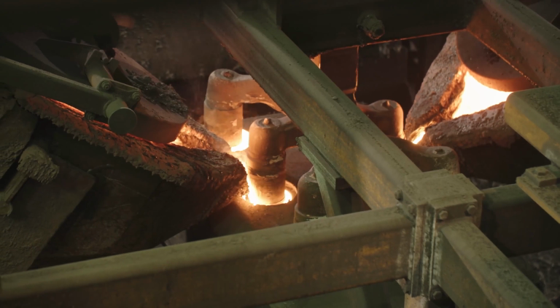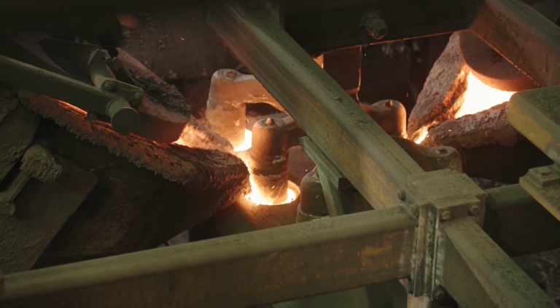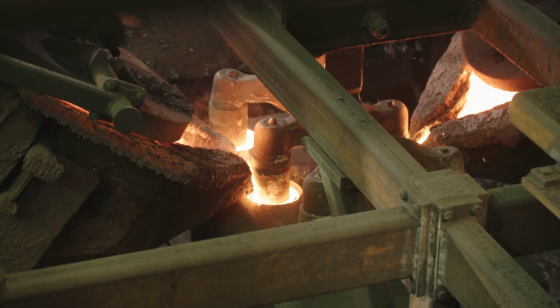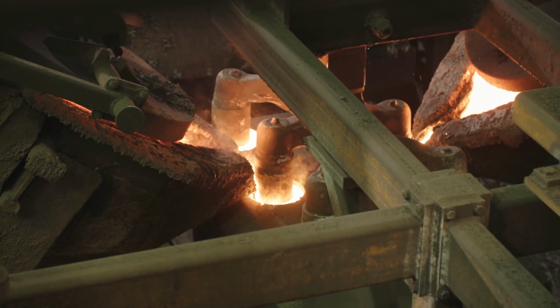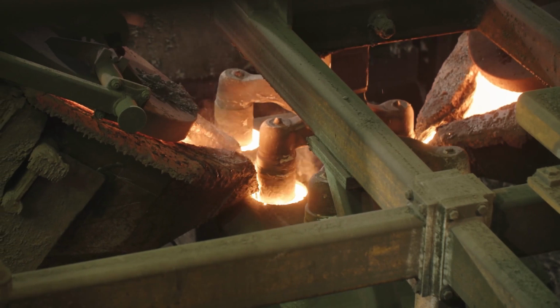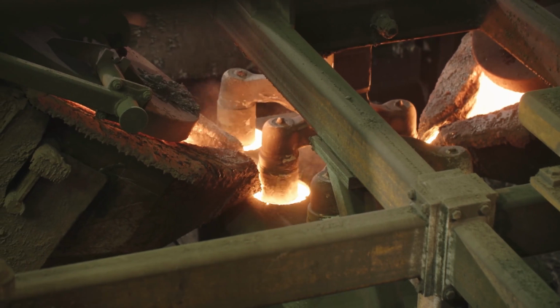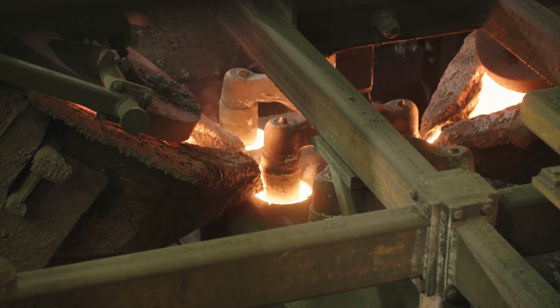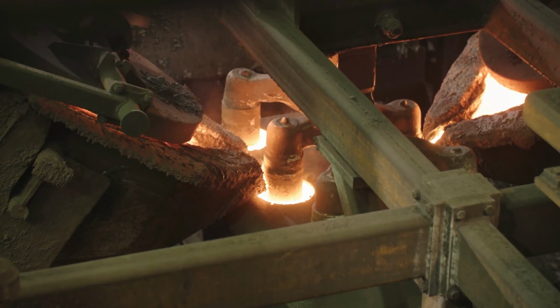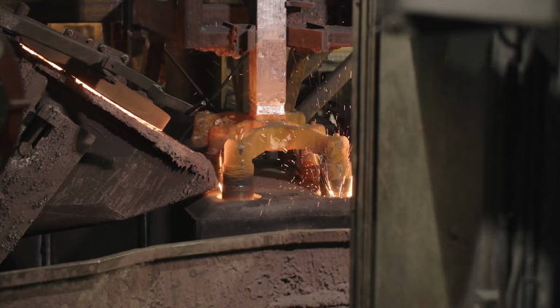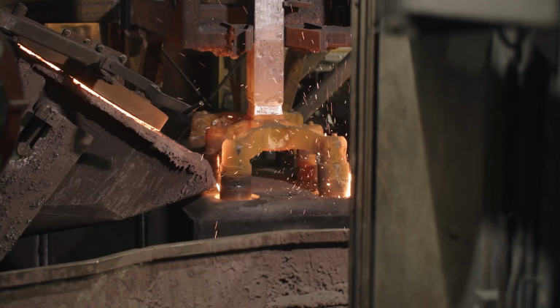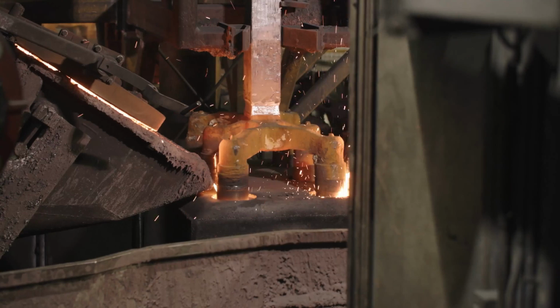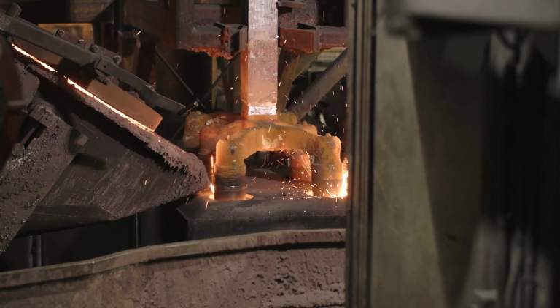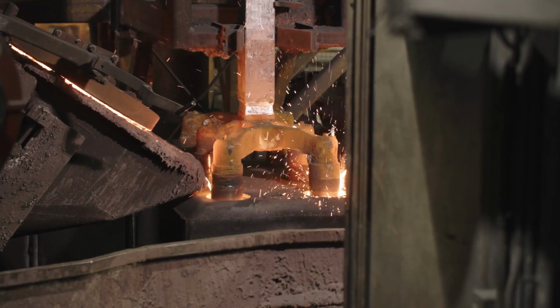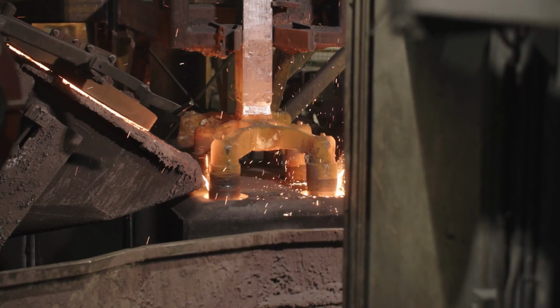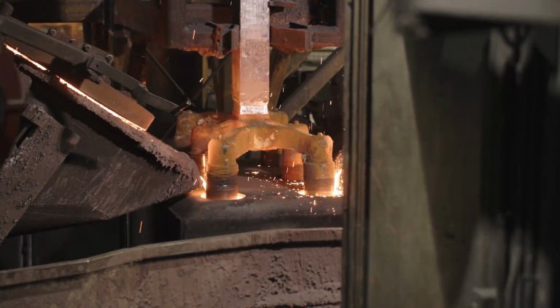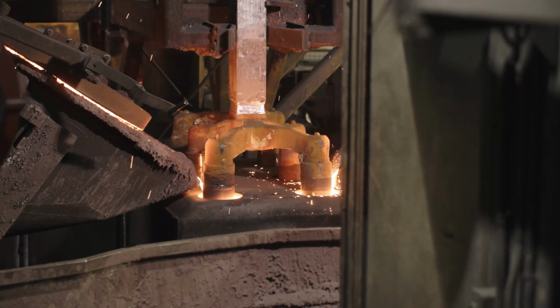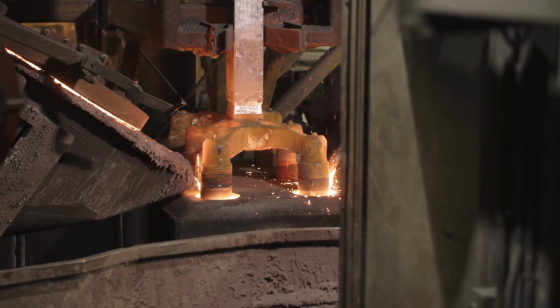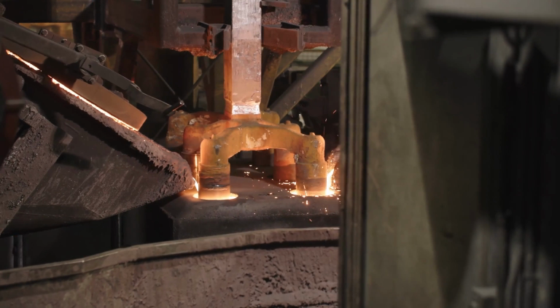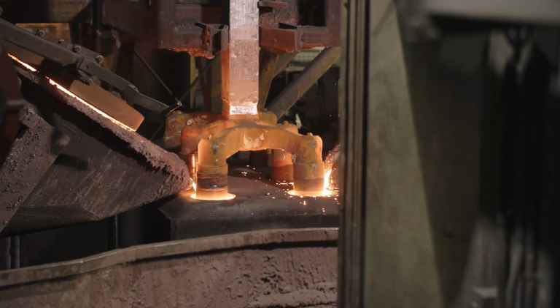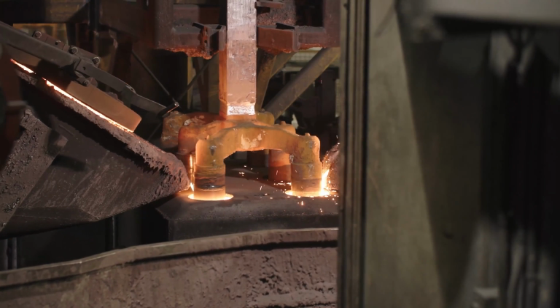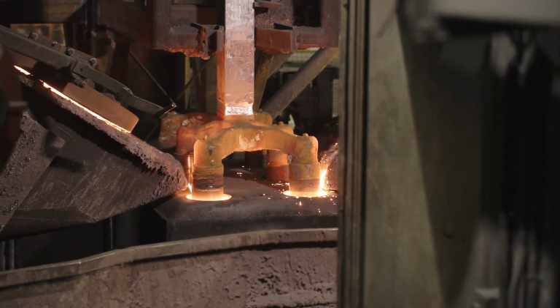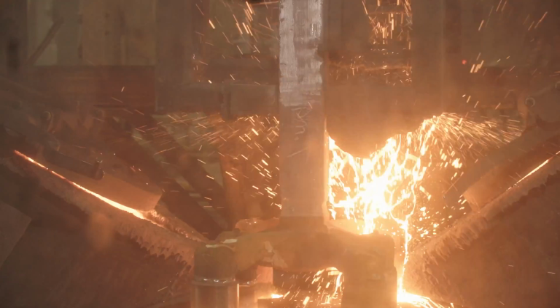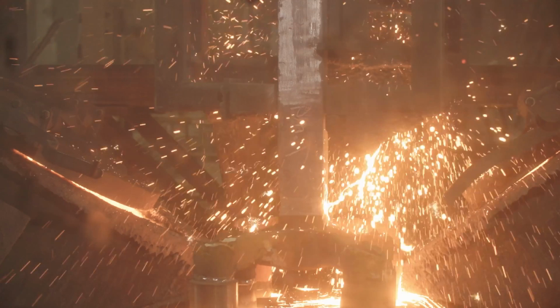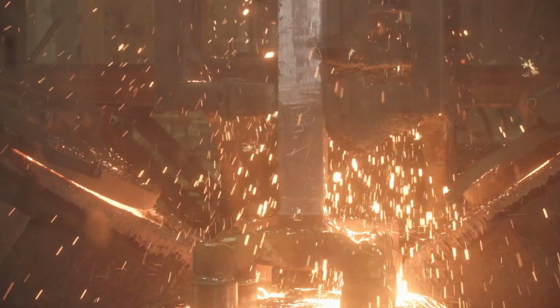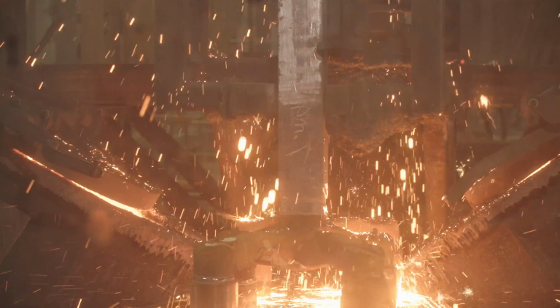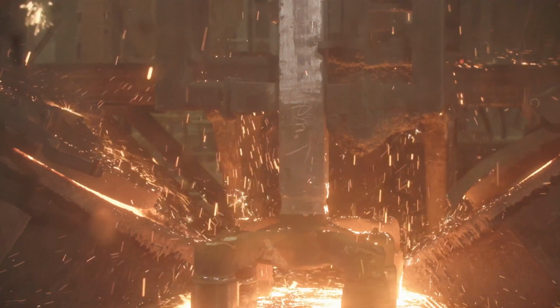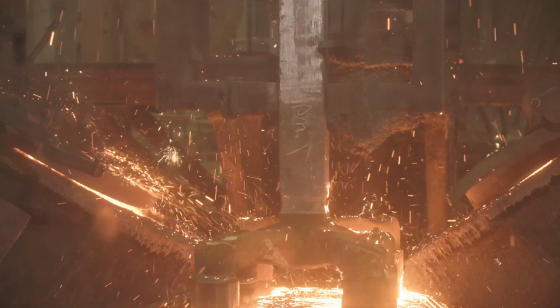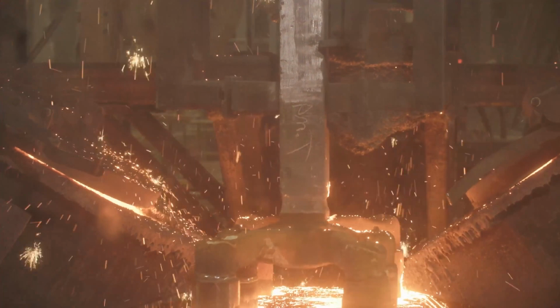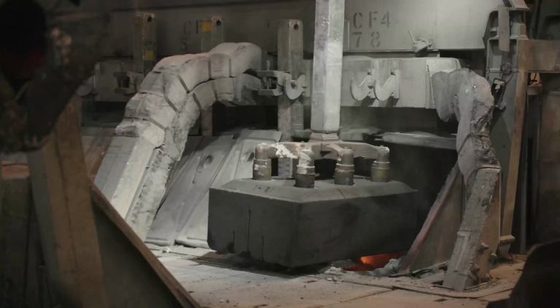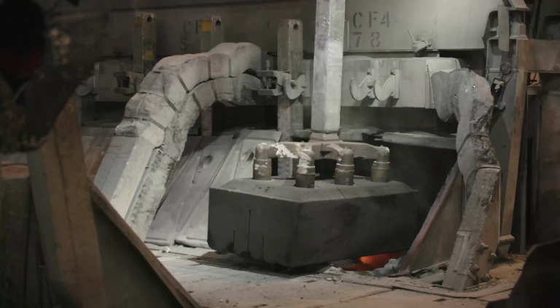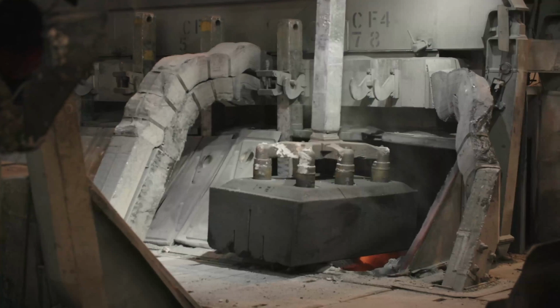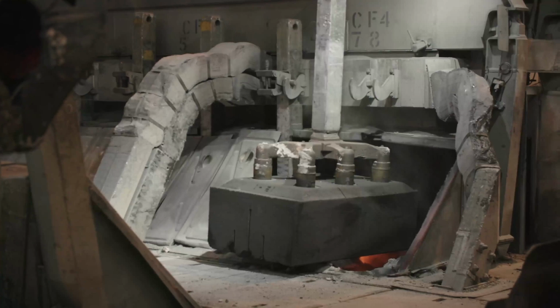Once the anodes are baked, they are moved to the rodding shop to be prepared for use in the pot lines.